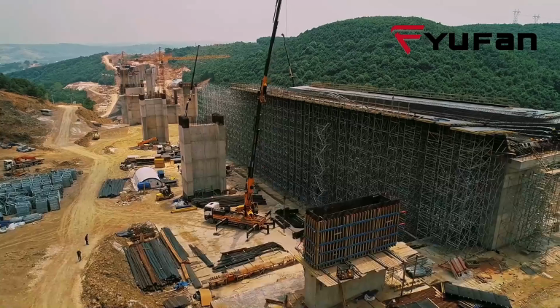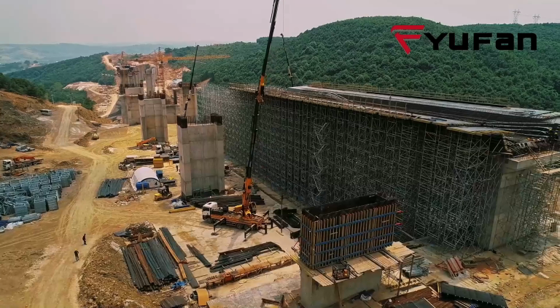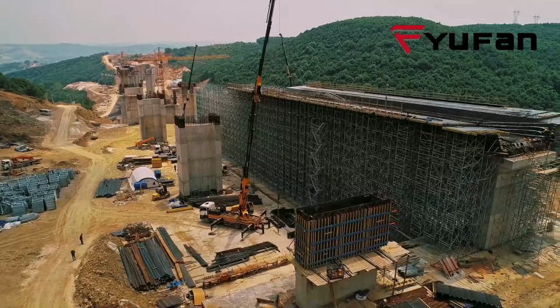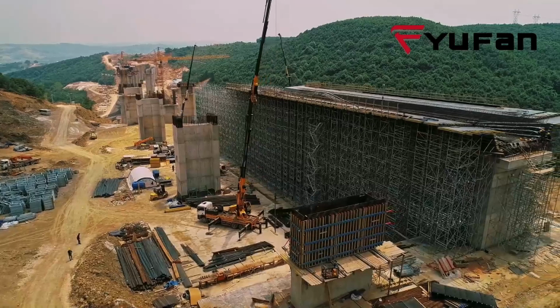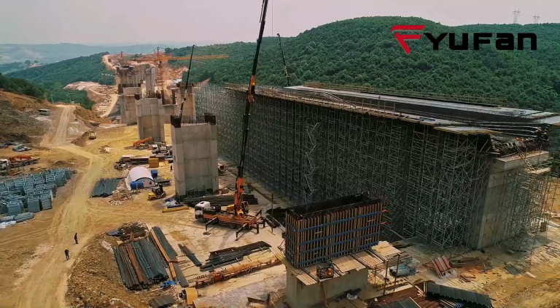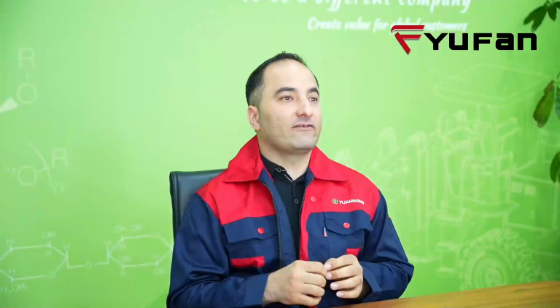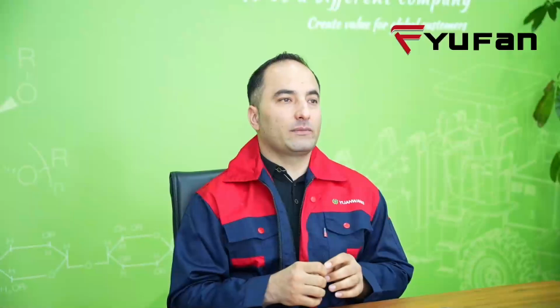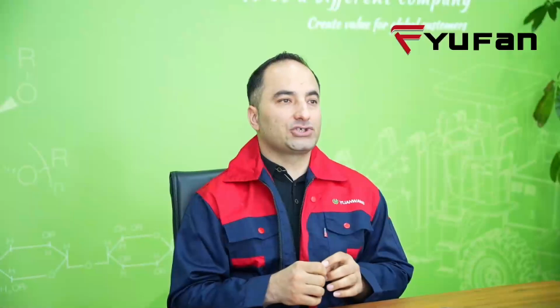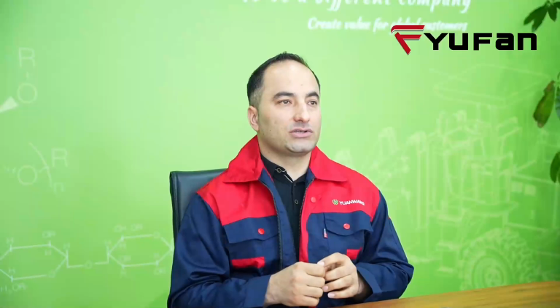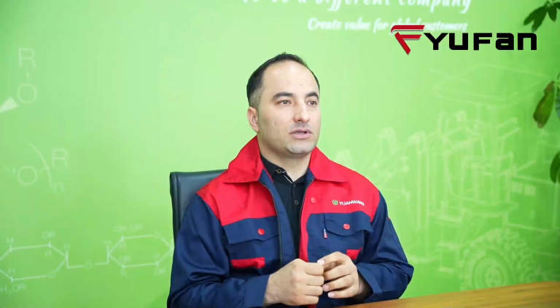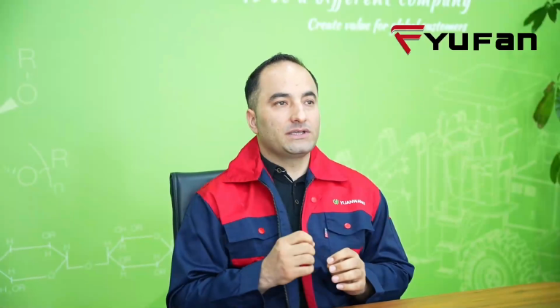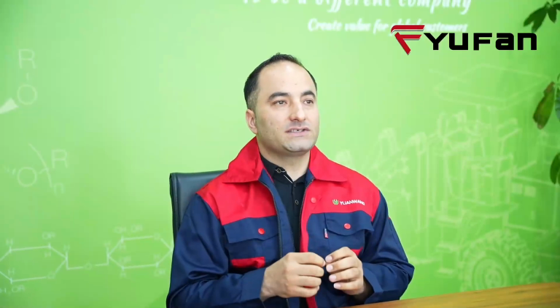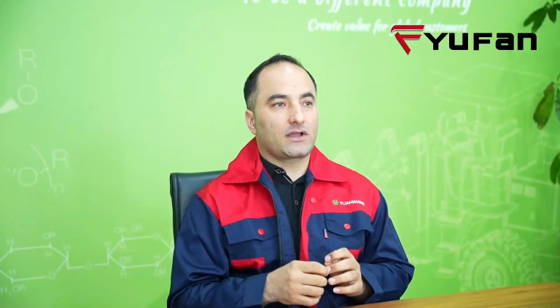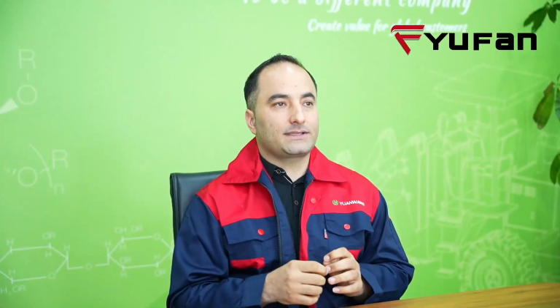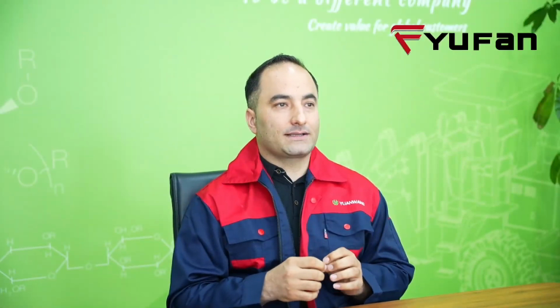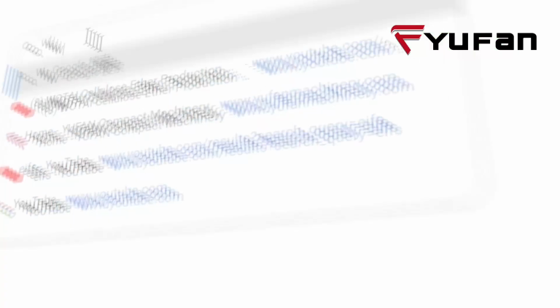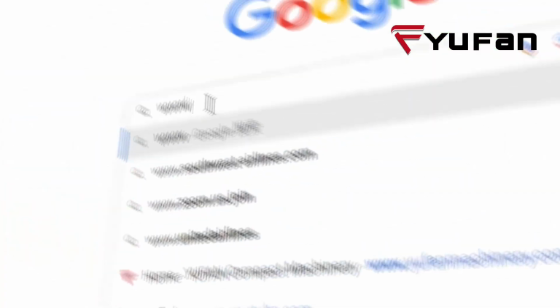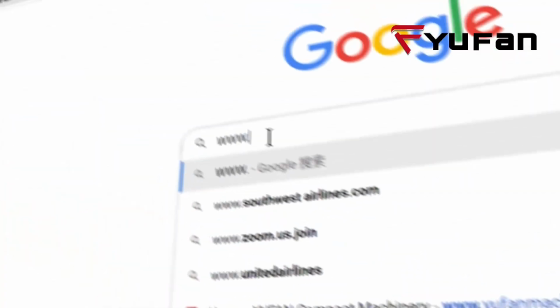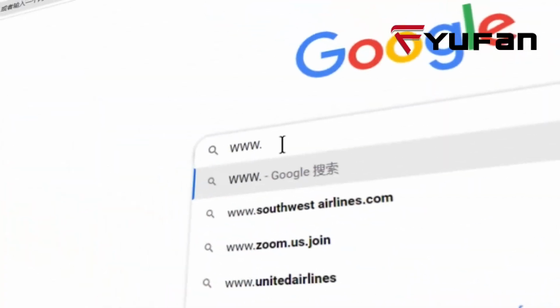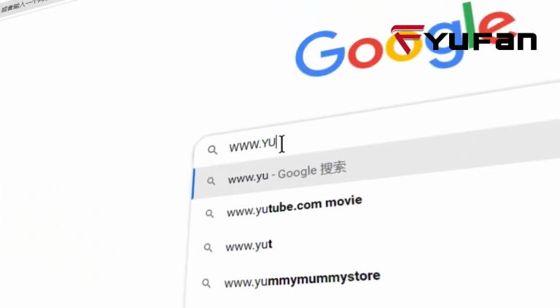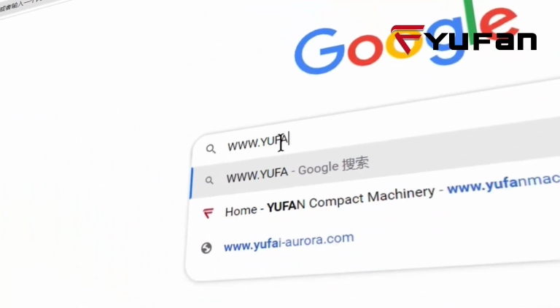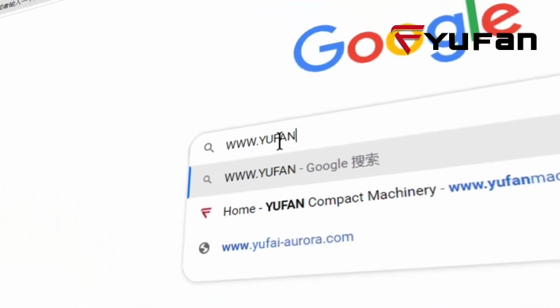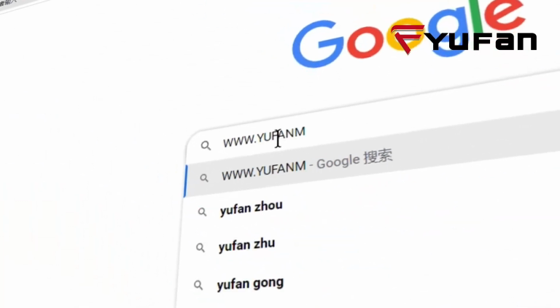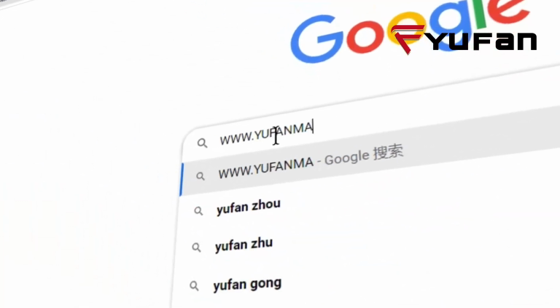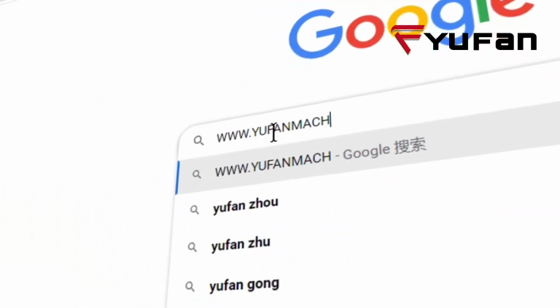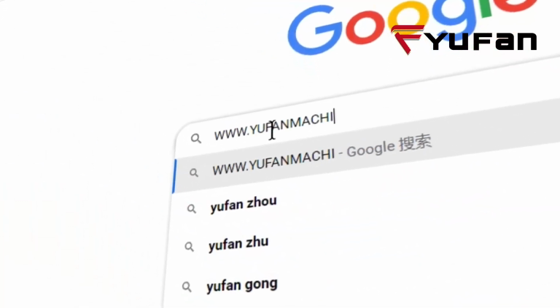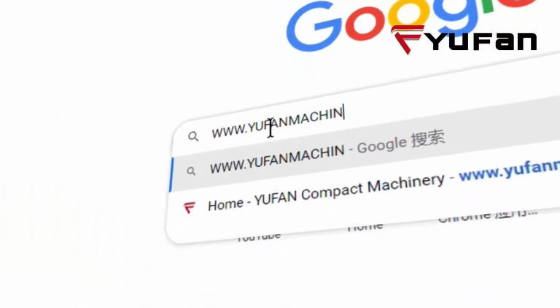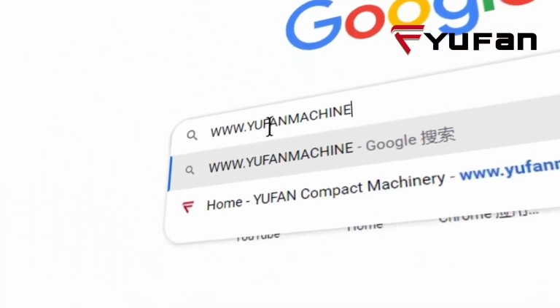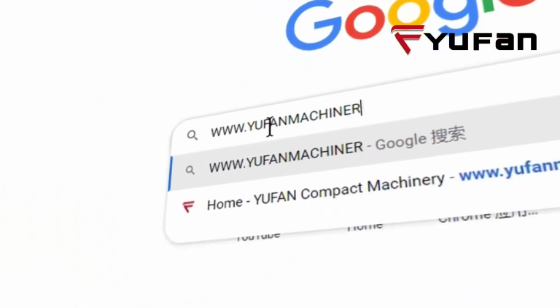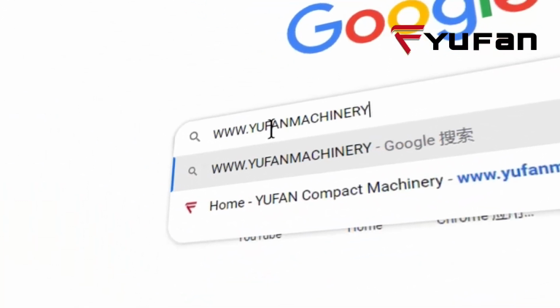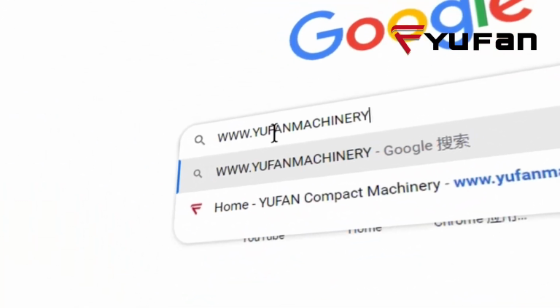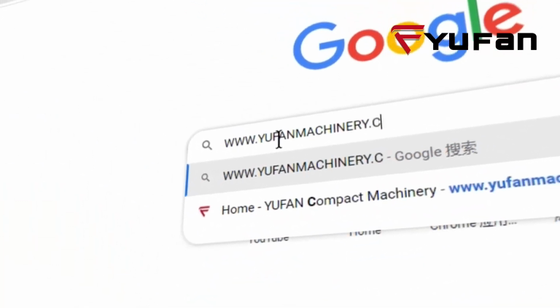For more related information, please contact us through the link below in the description.